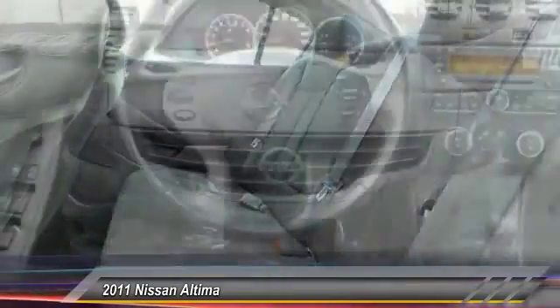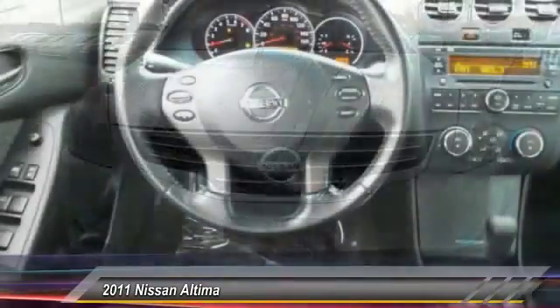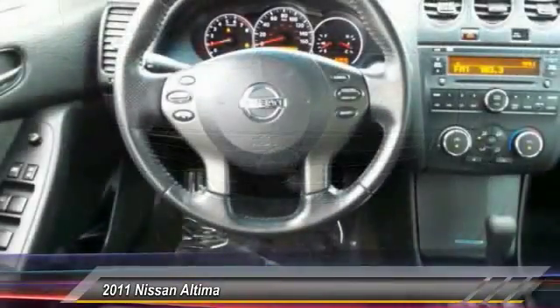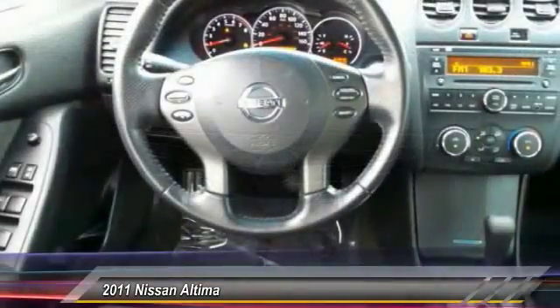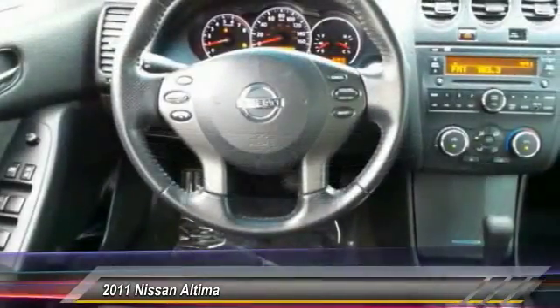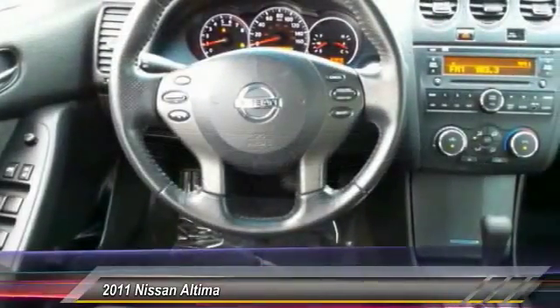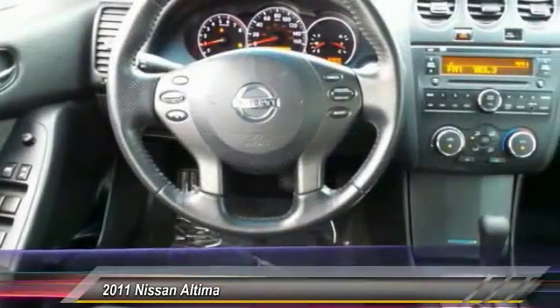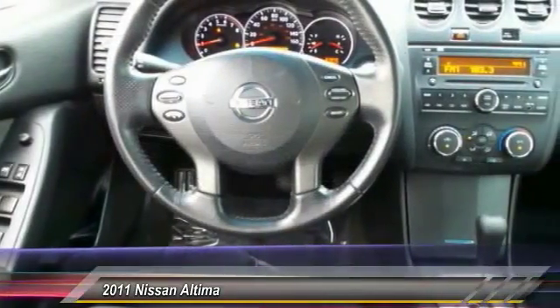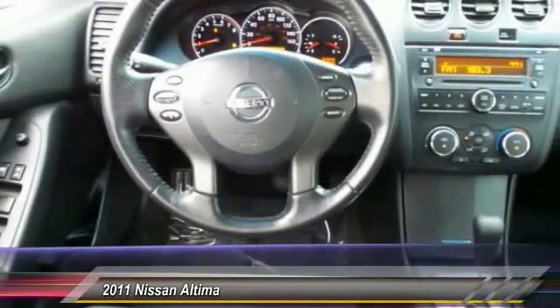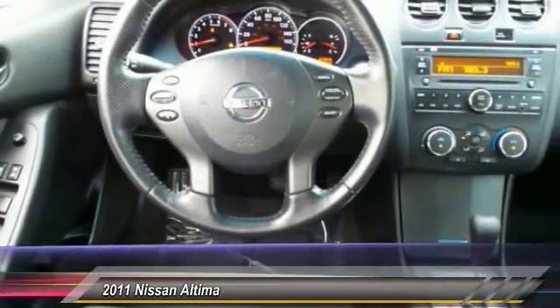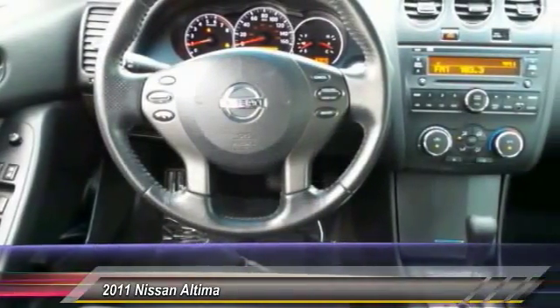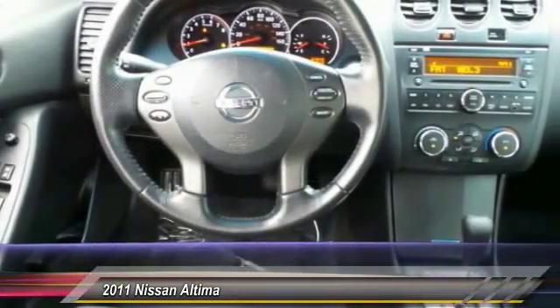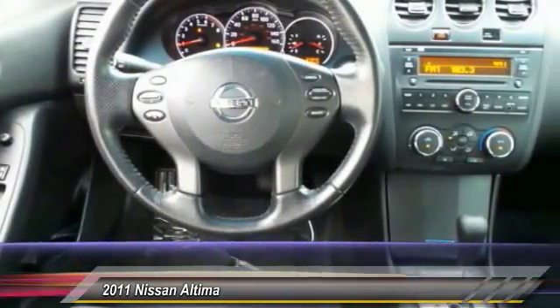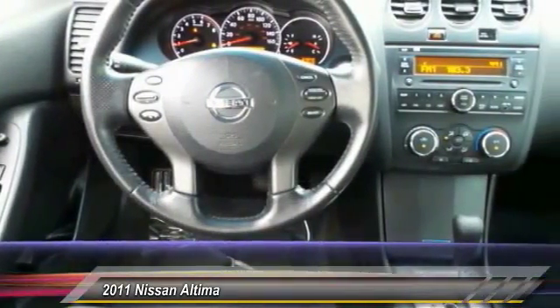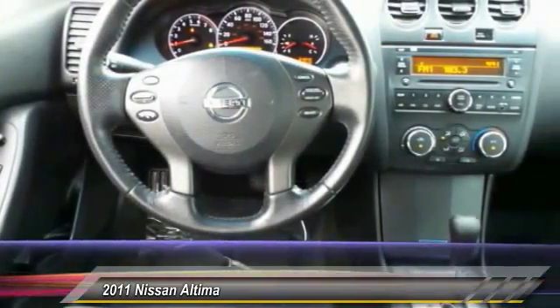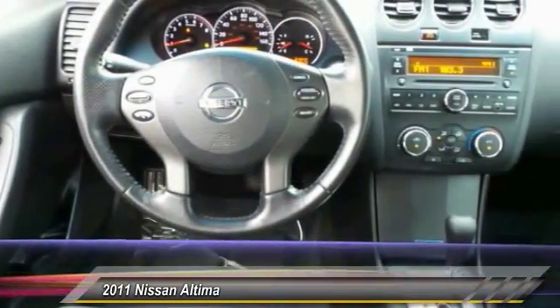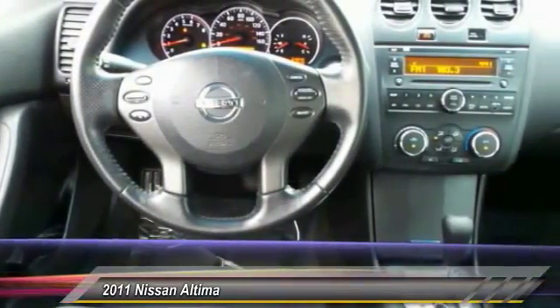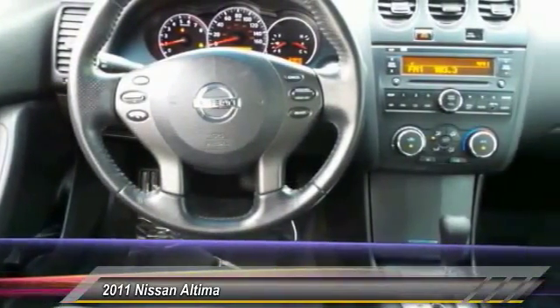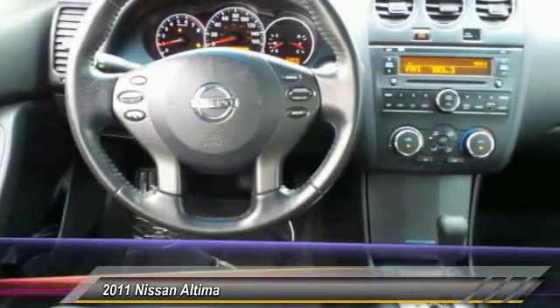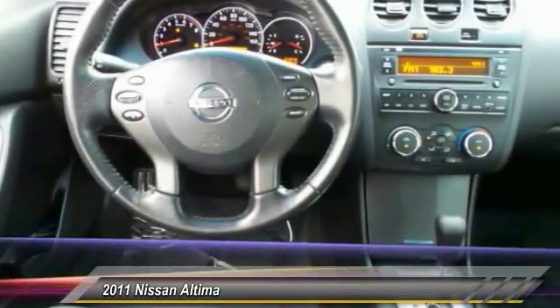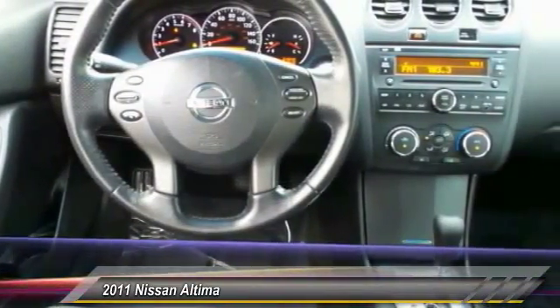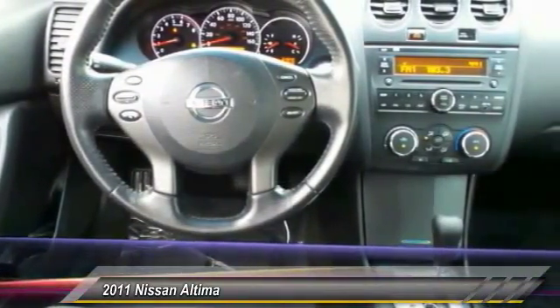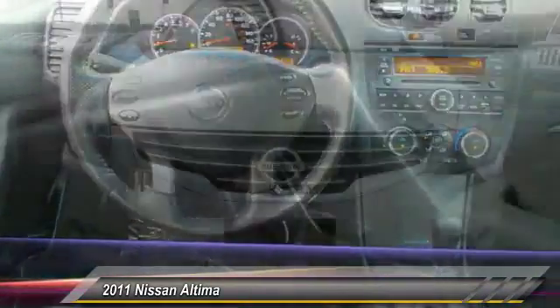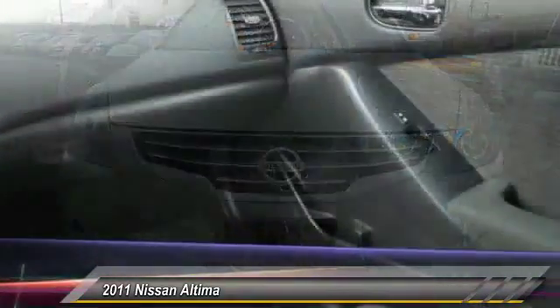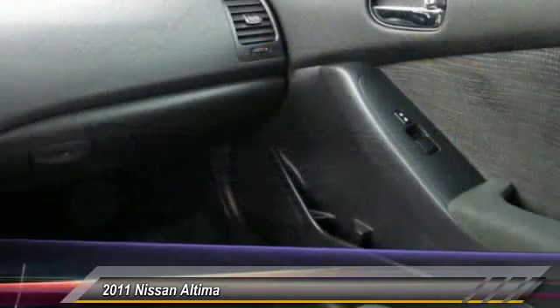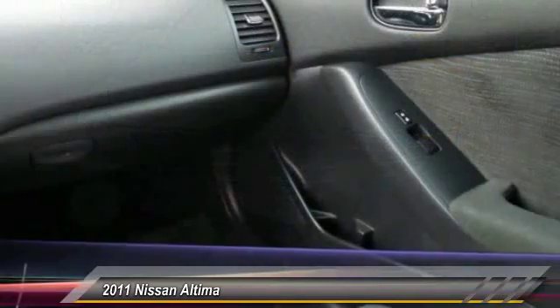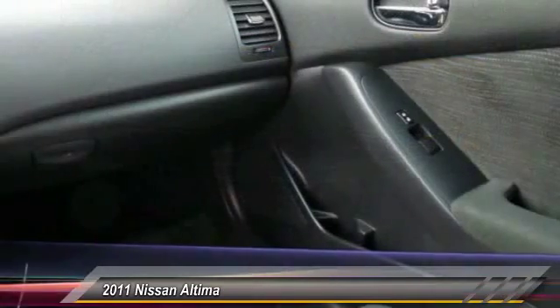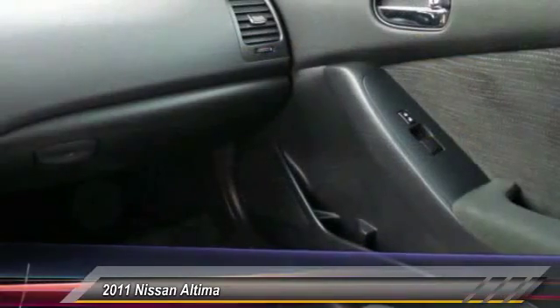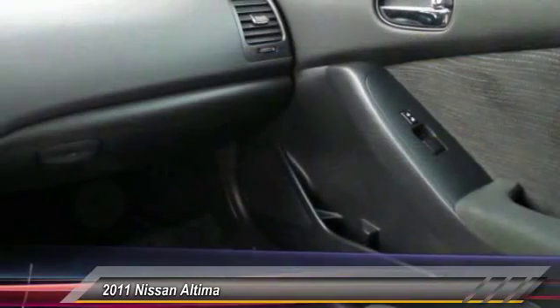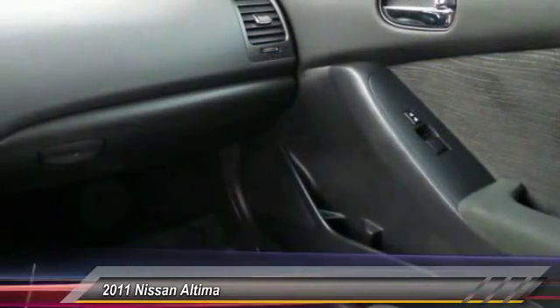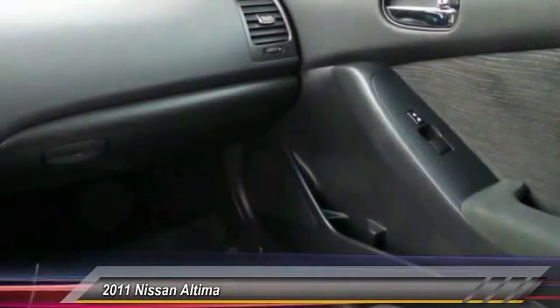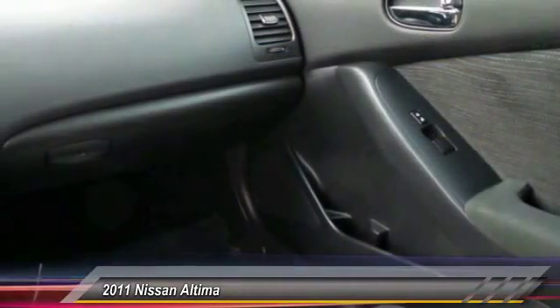Driver airbag. 4-wheel disc brakes. Cruise control. Keyless start. Come see the car for yourself.